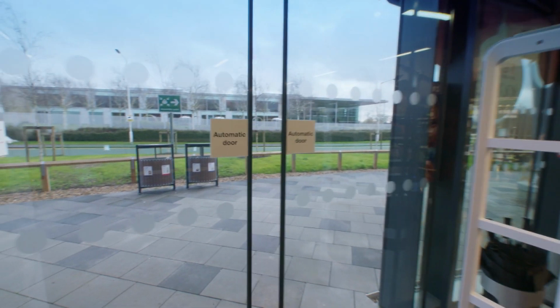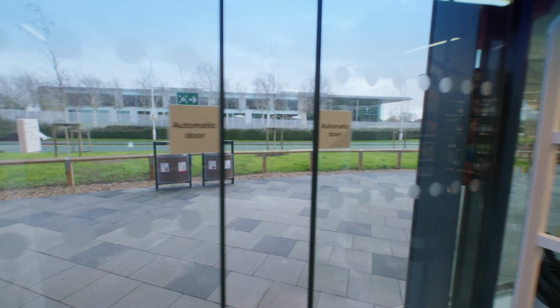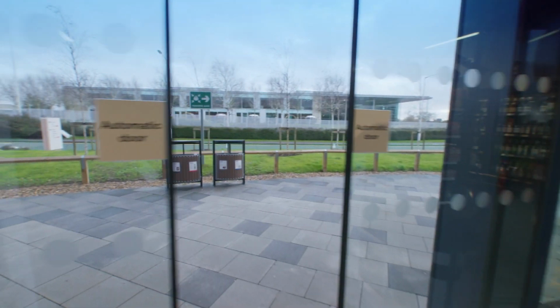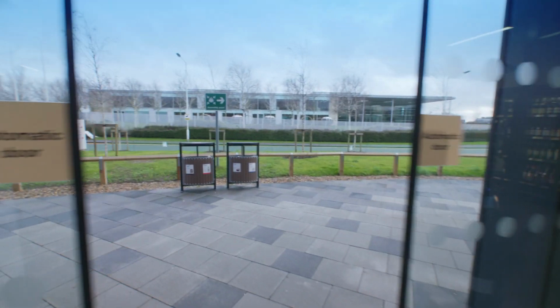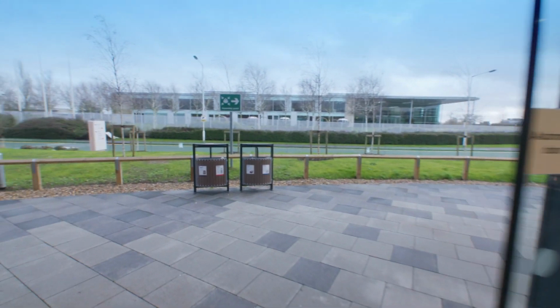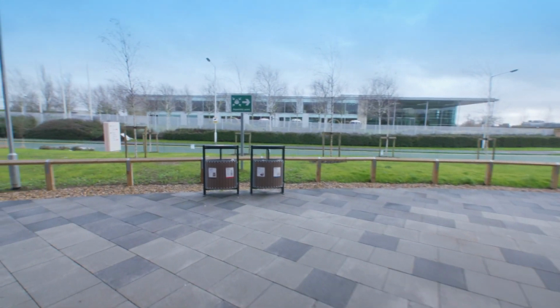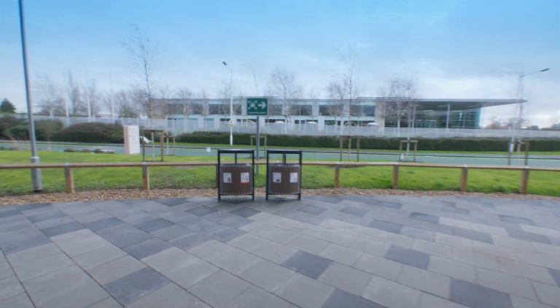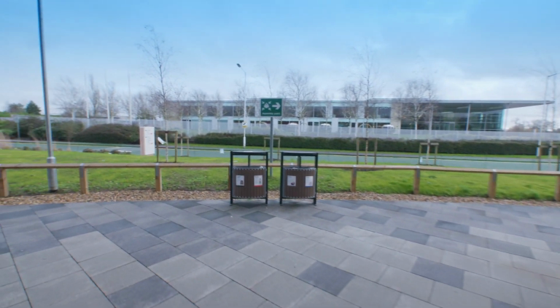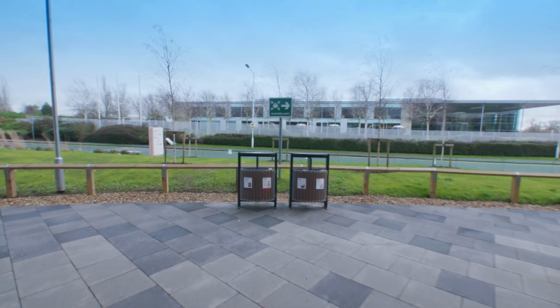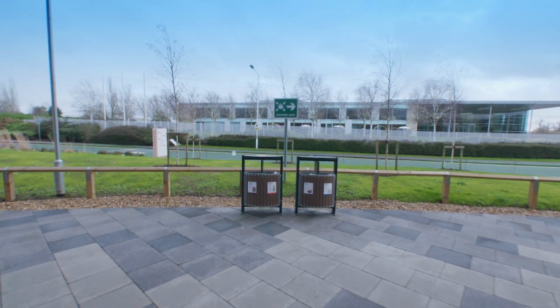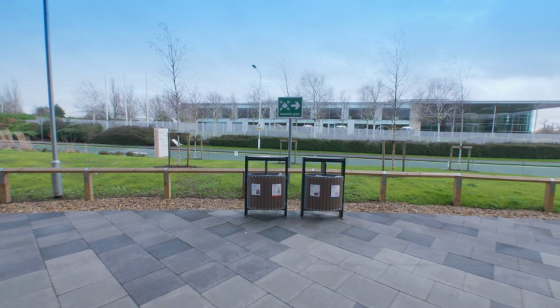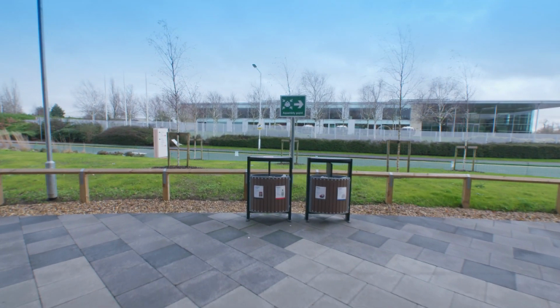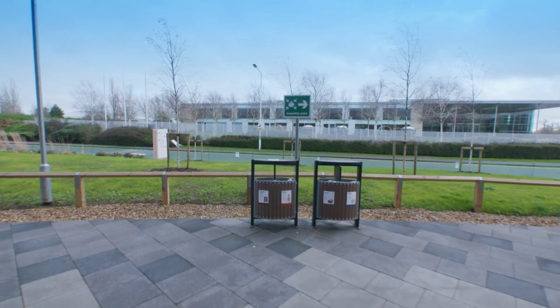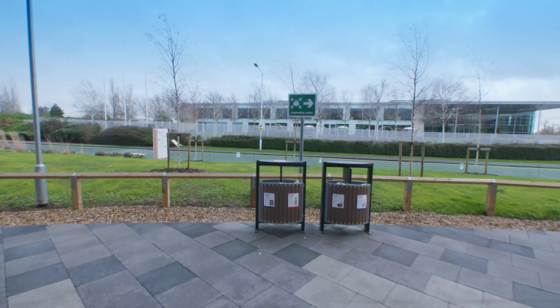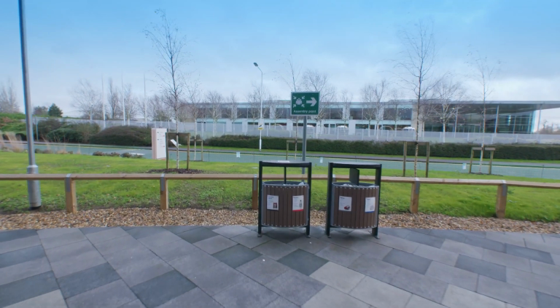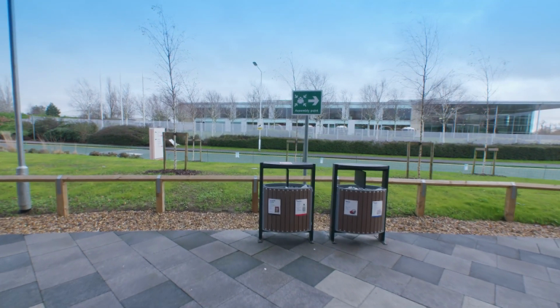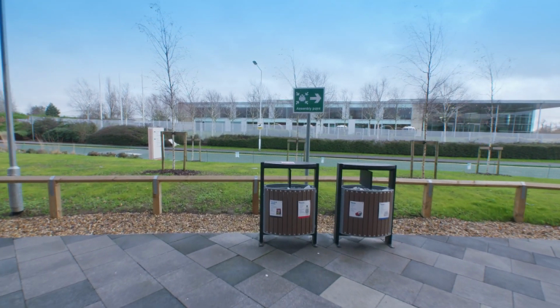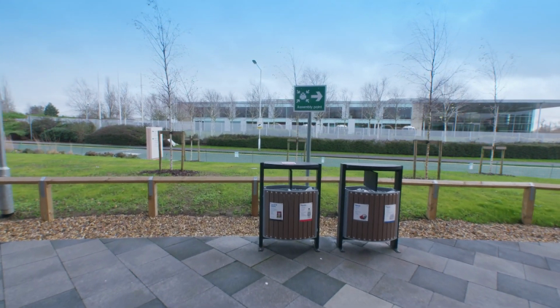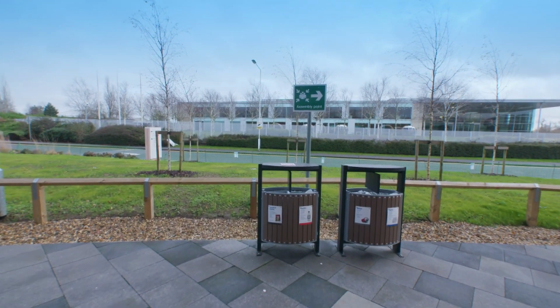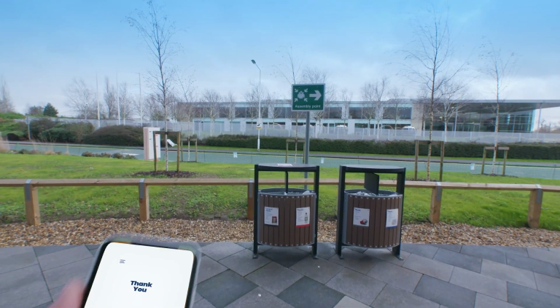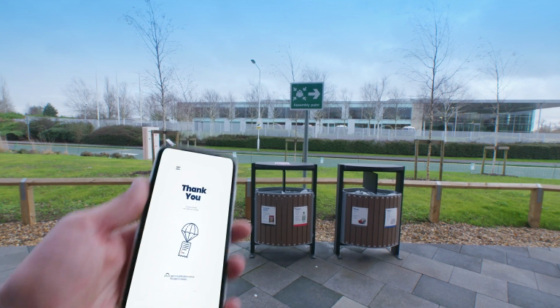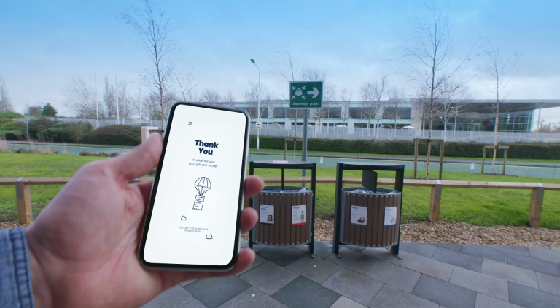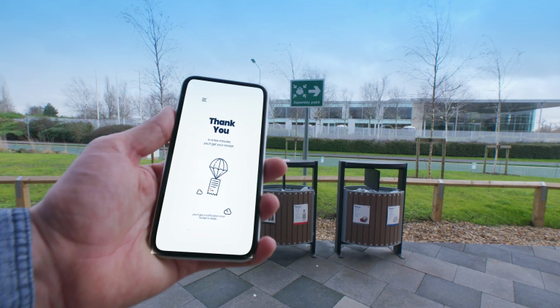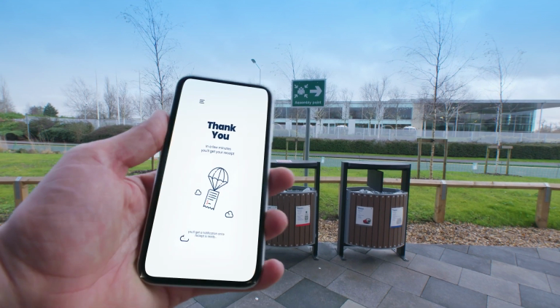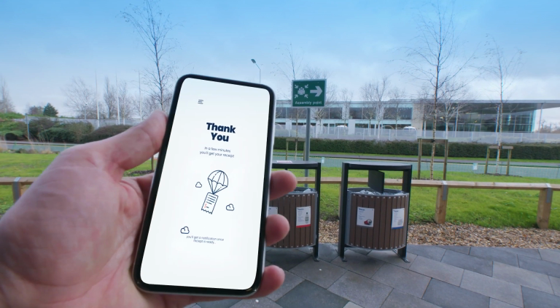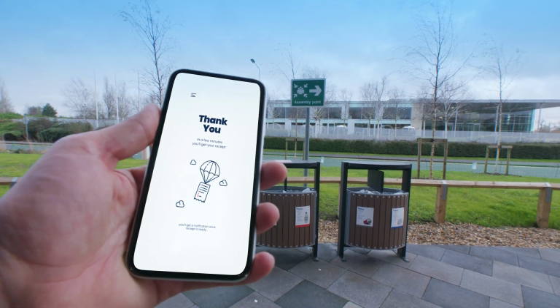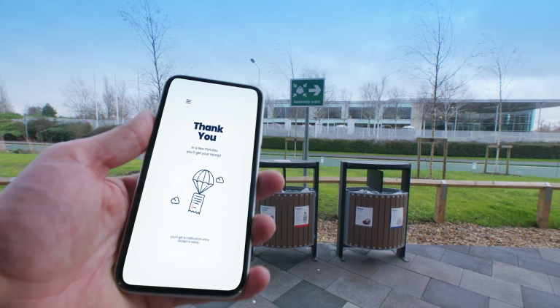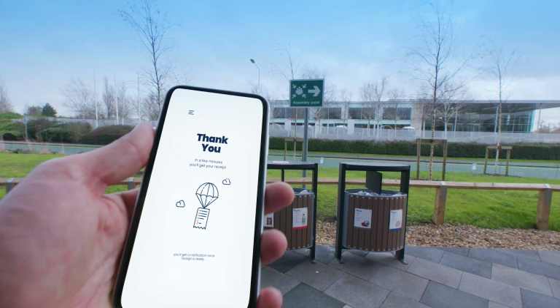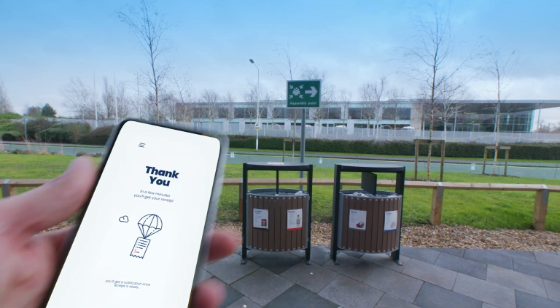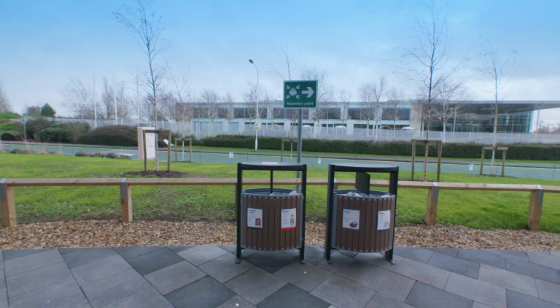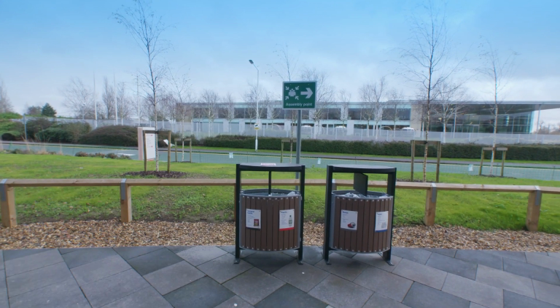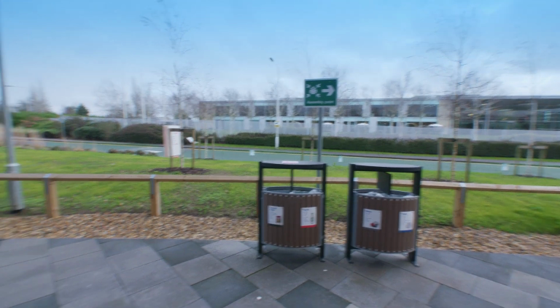Once shoppers complete their shopping, they just walk out. Their account is charged automatically, and a receipt is sent to the mobile app.